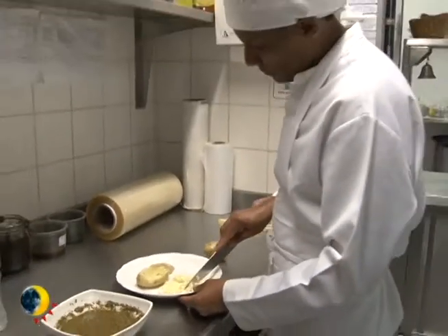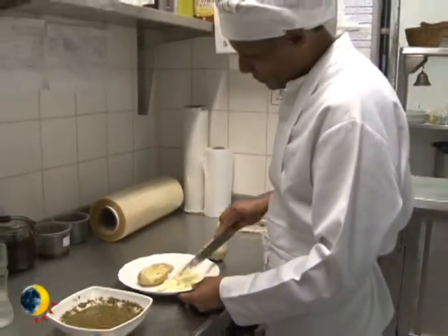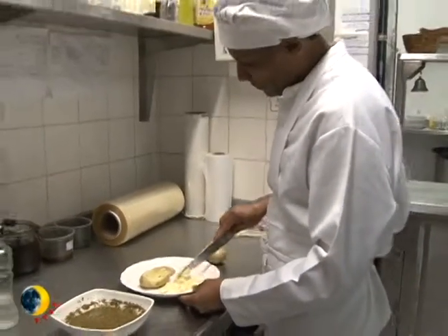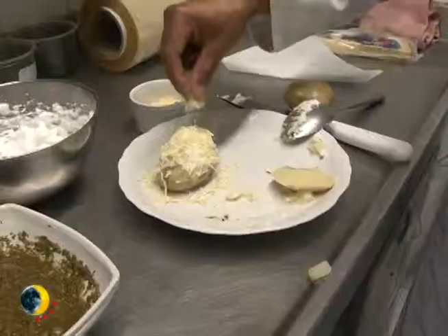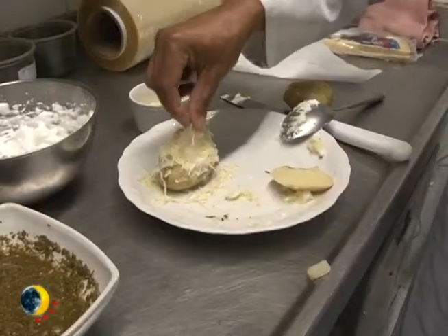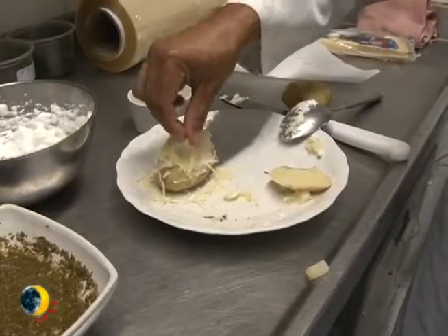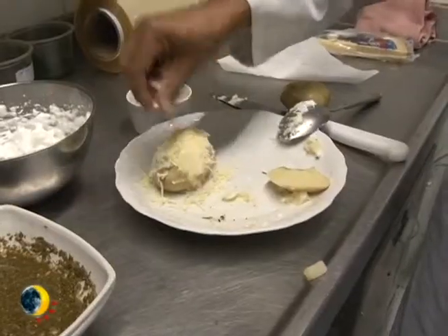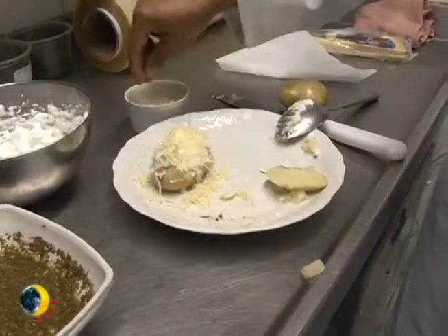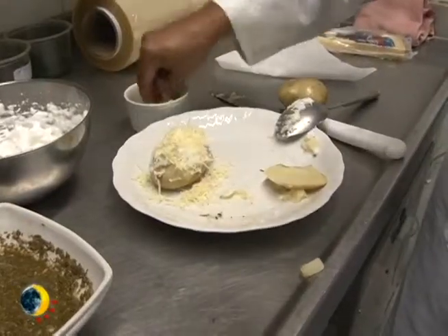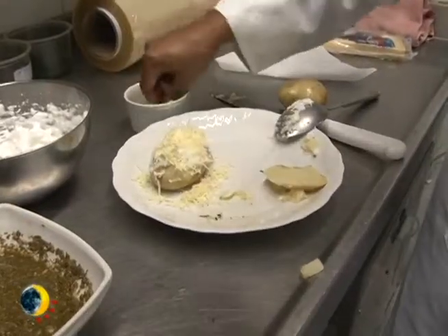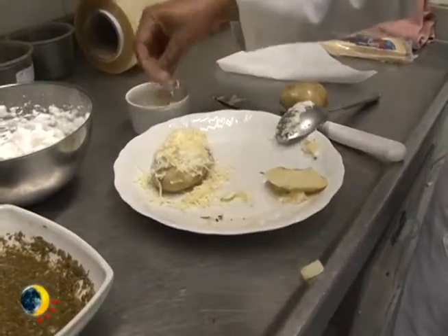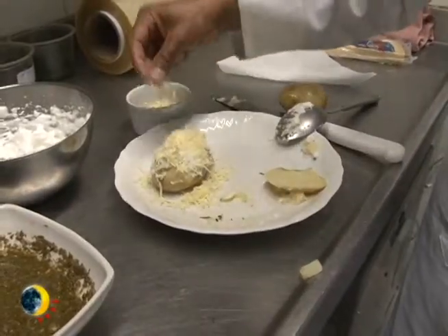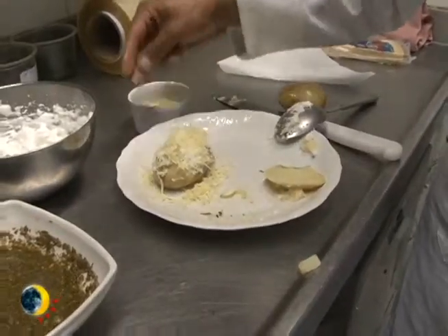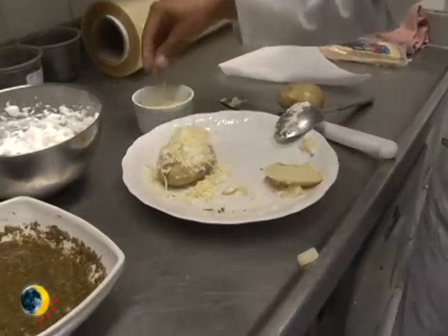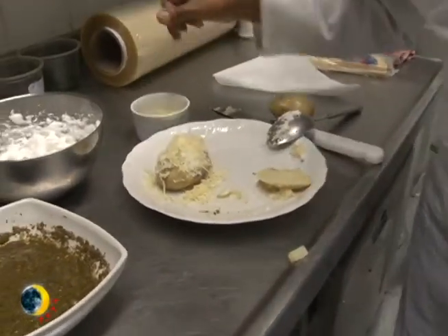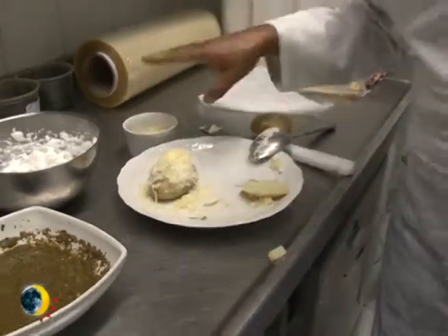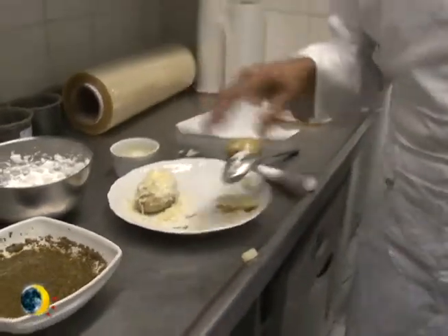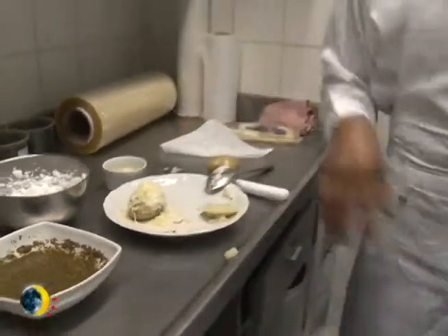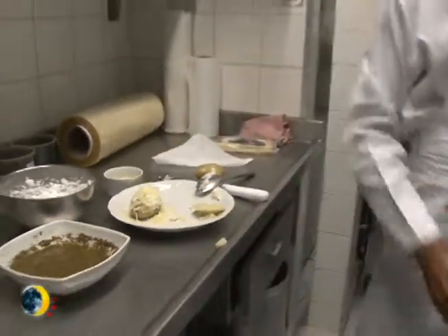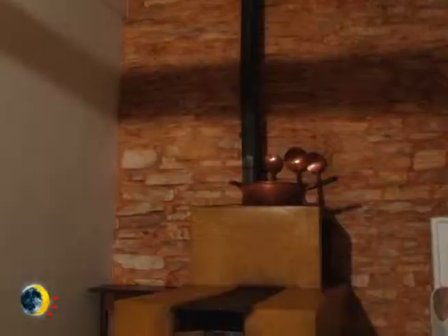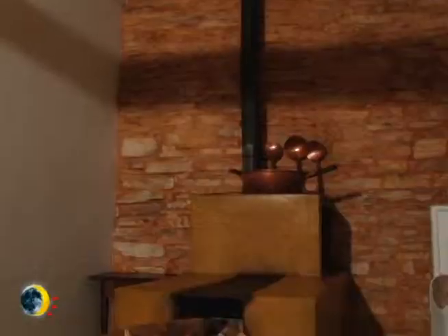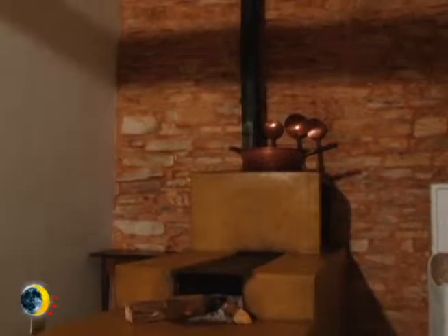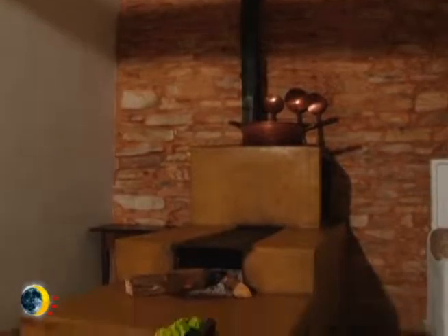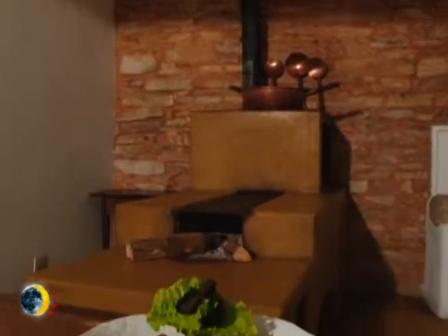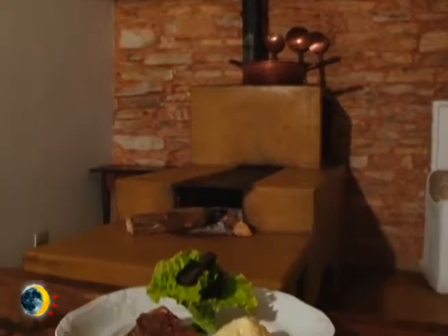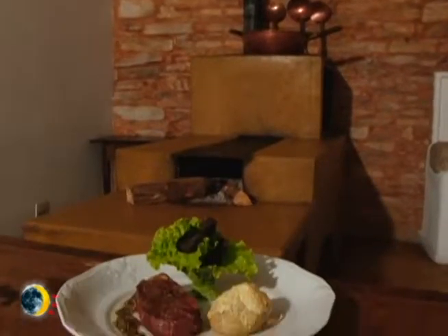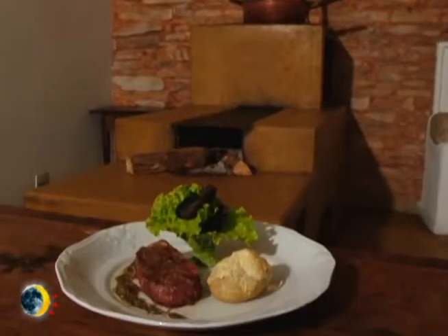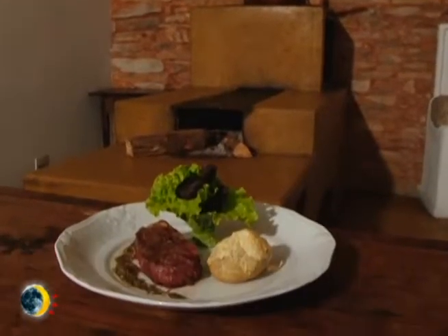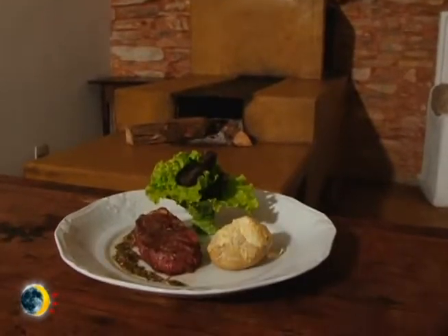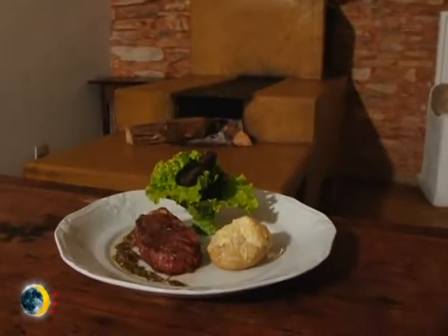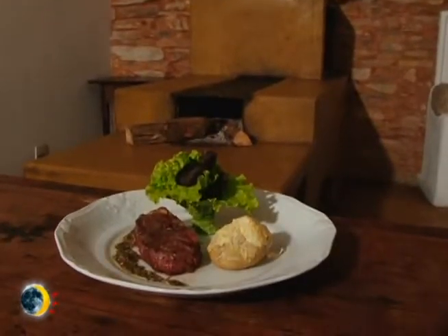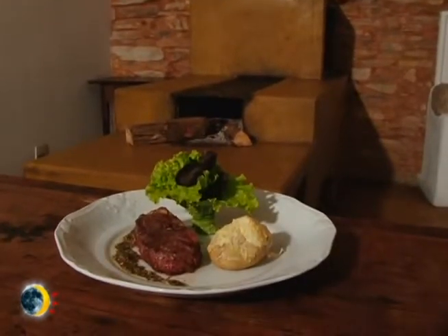Para compor o nosso prato, nós fizemos uma batata ao forno e uma salada de folhas para acompanhar.